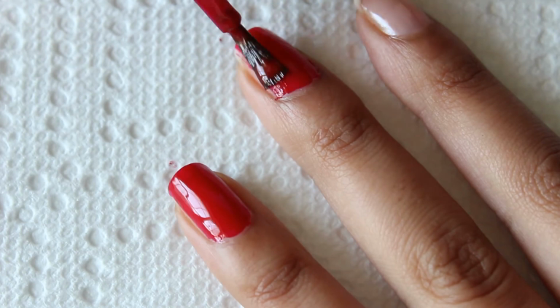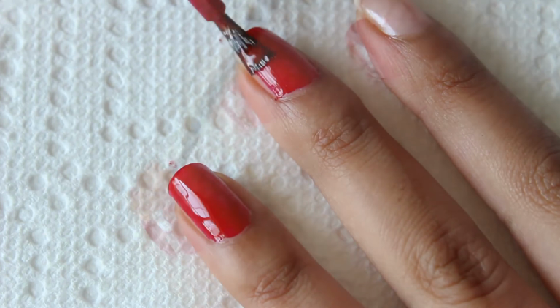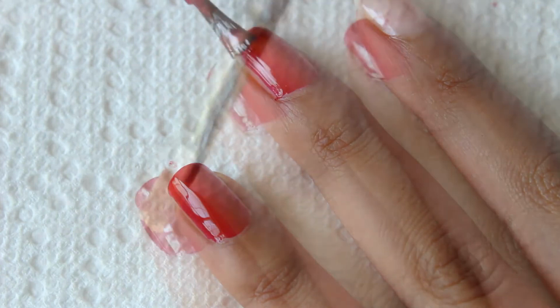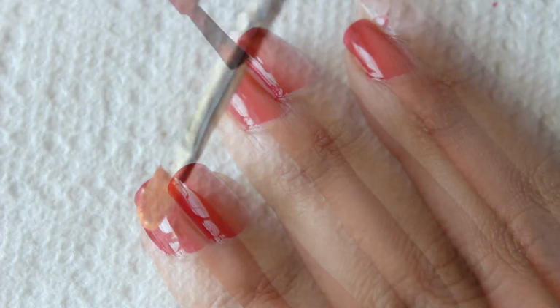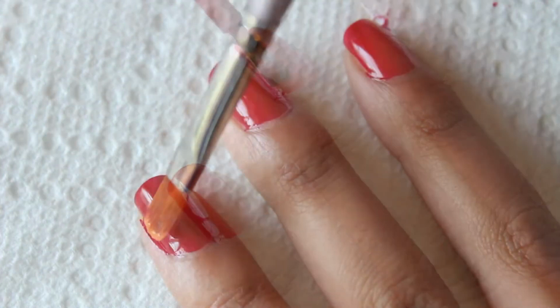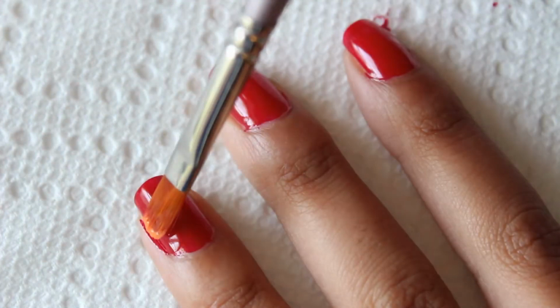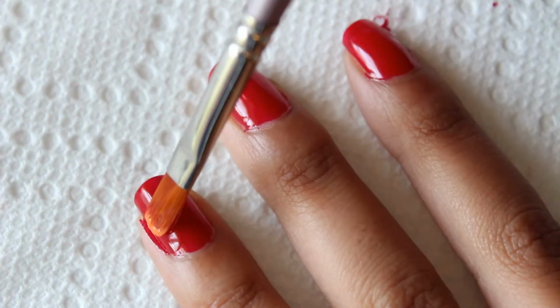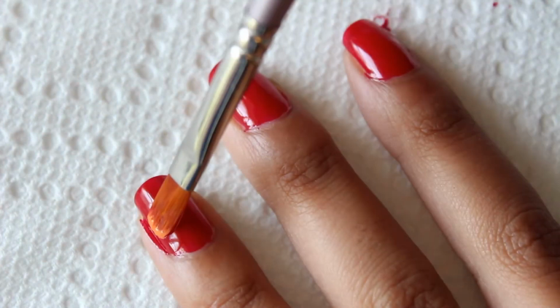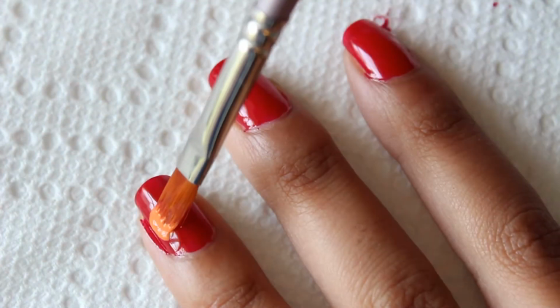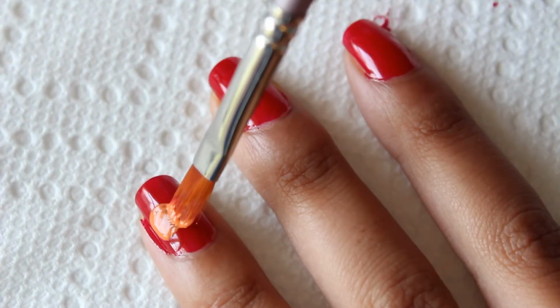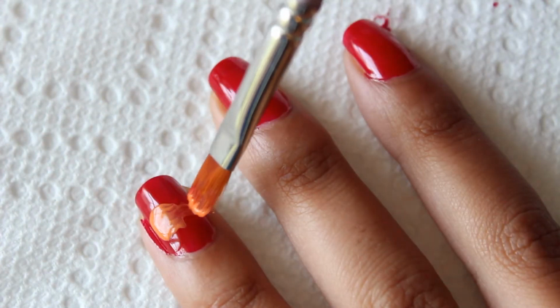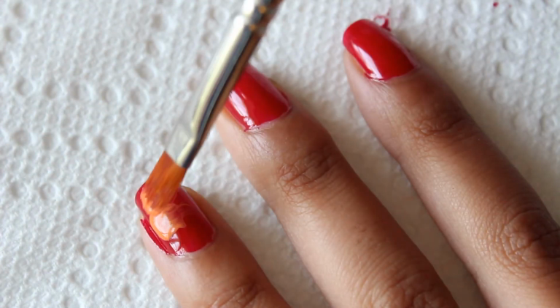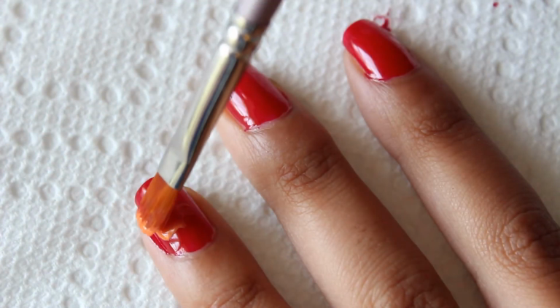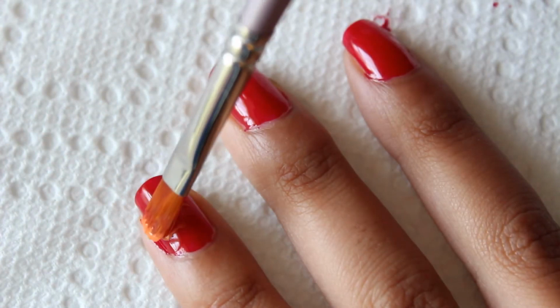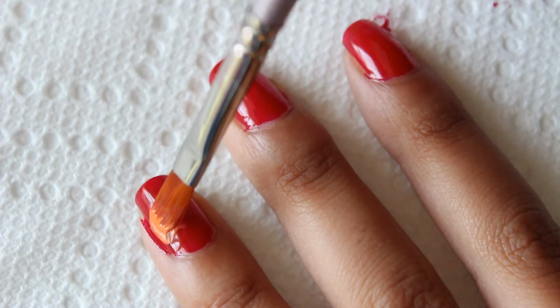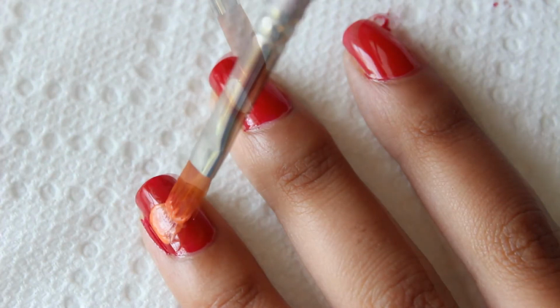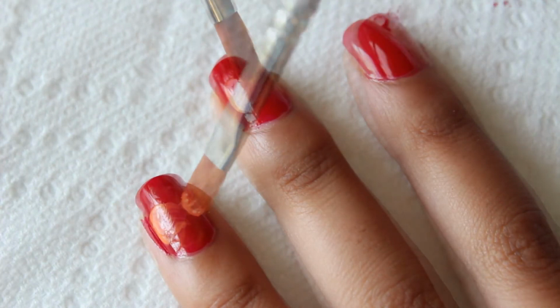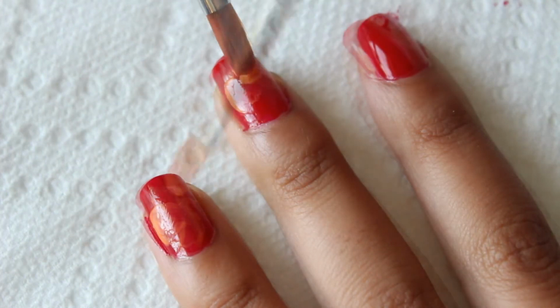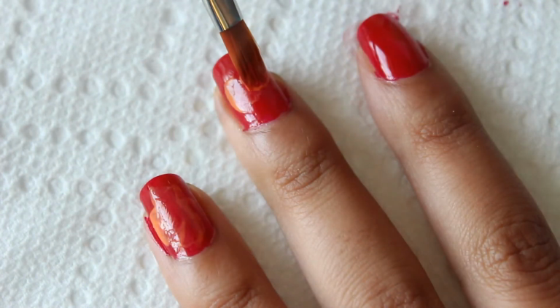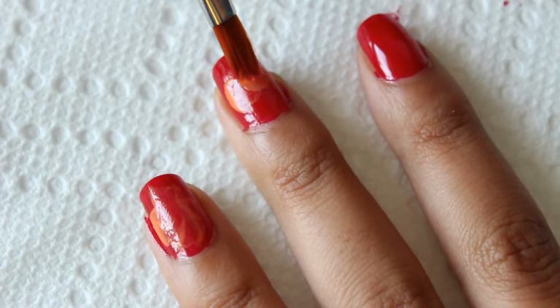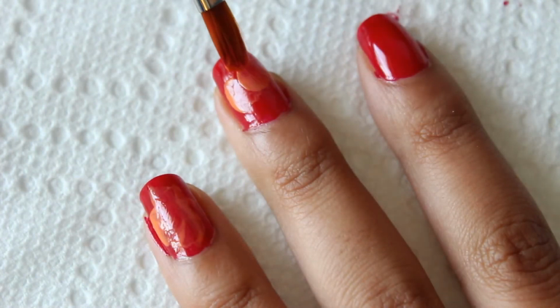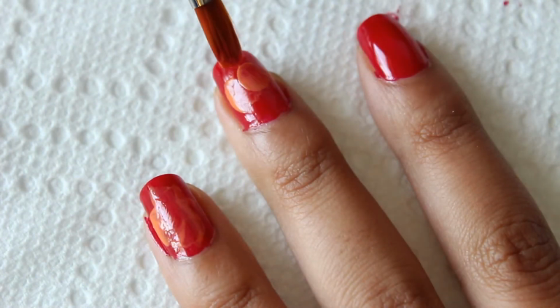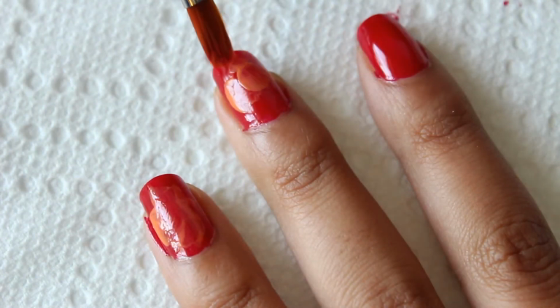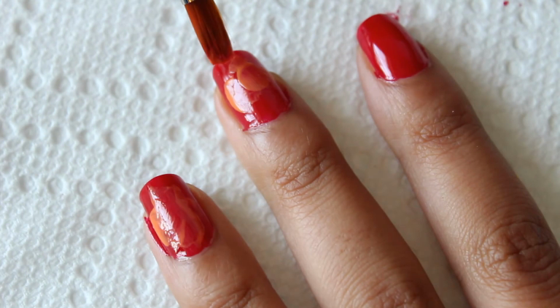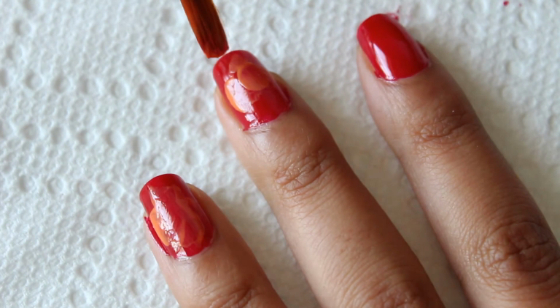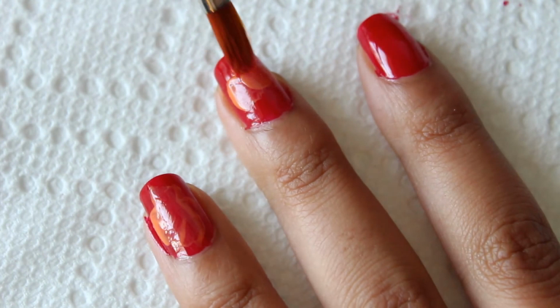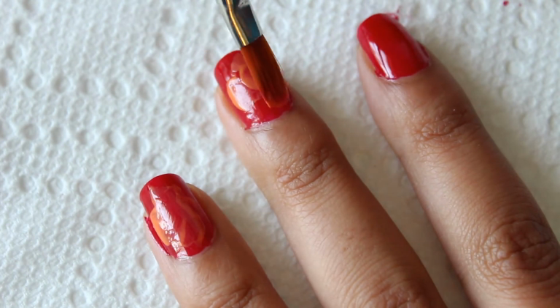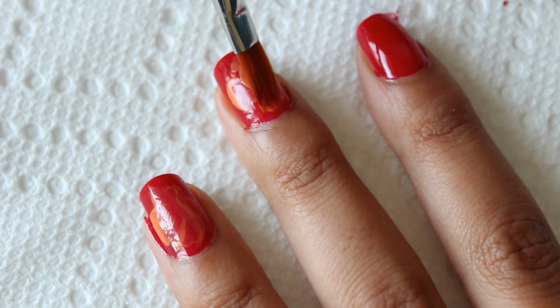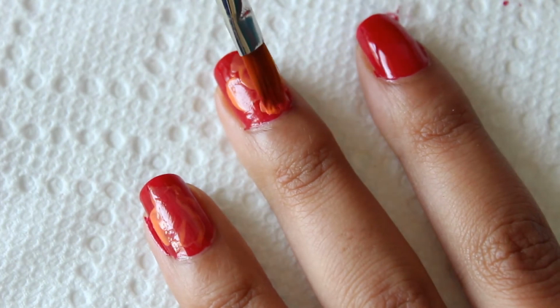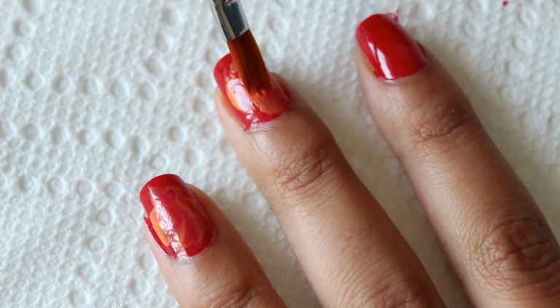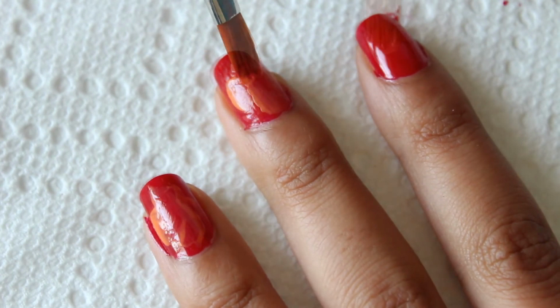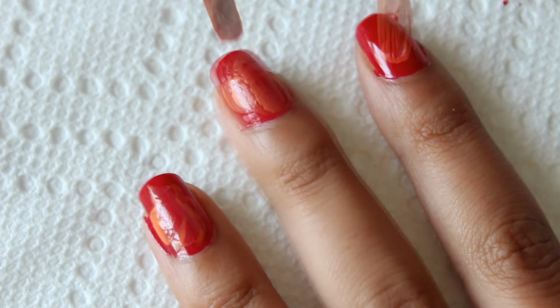Once your nail polish has completely dried, go ahead and paint on a thin layer of orange polish onto various parts of your nail.